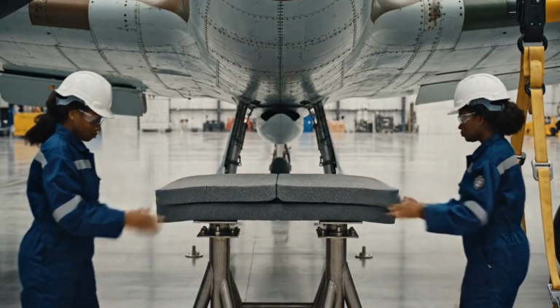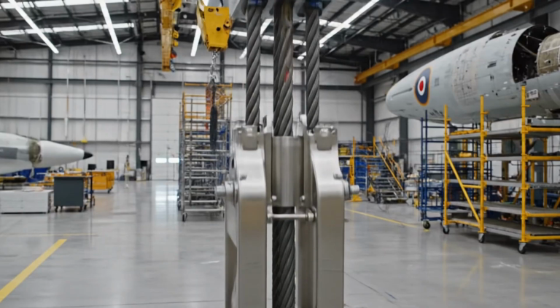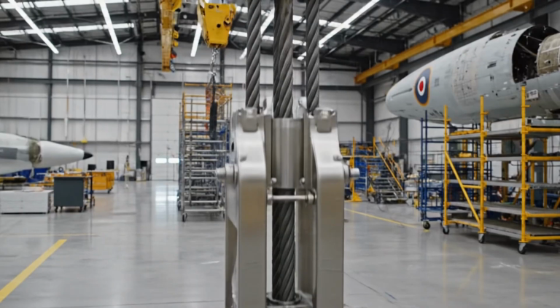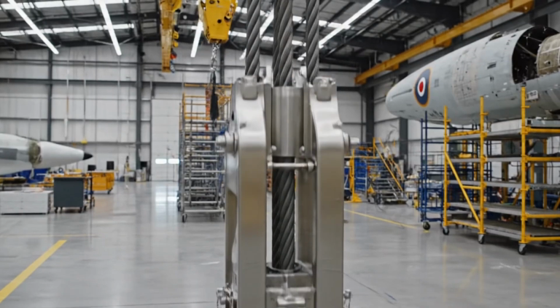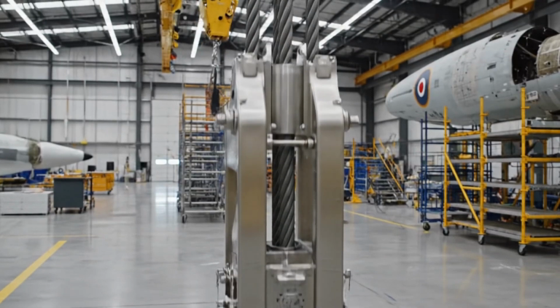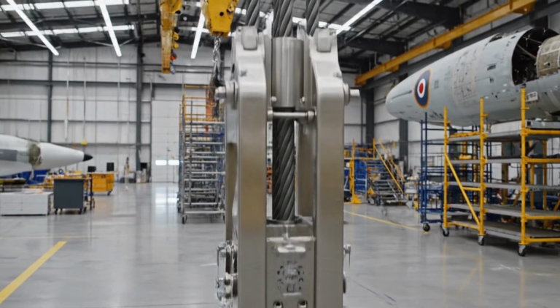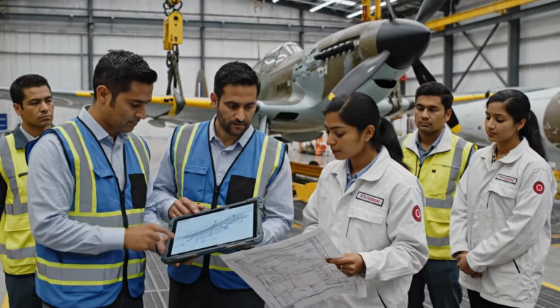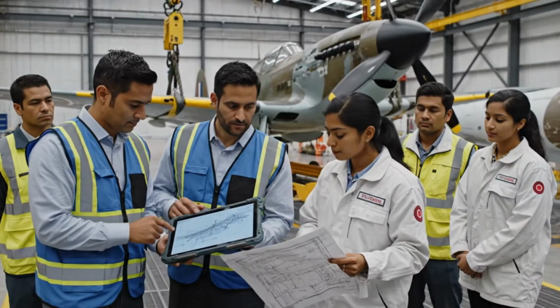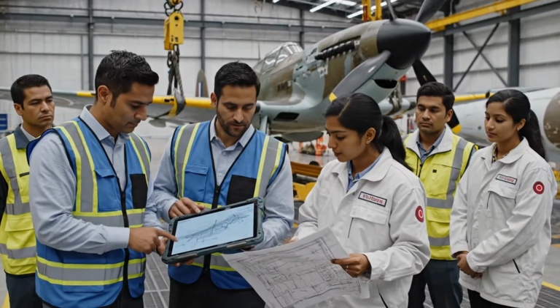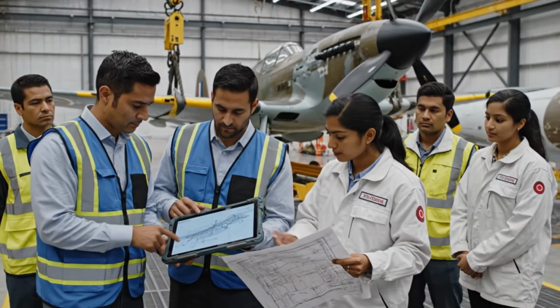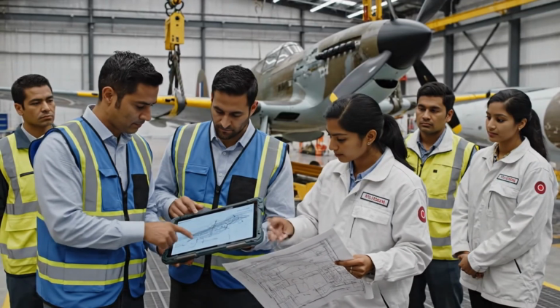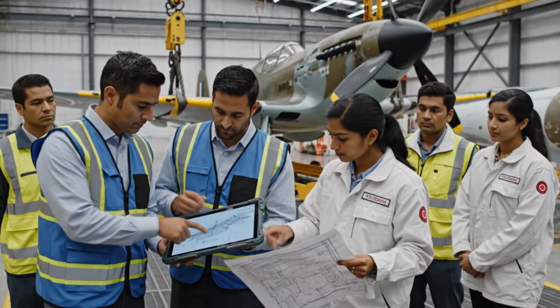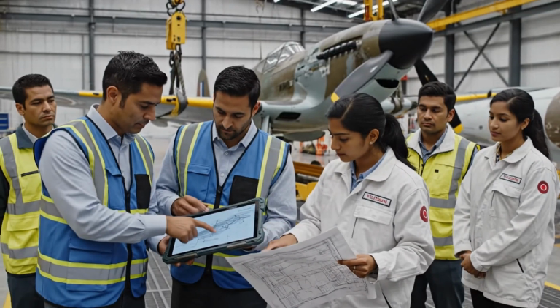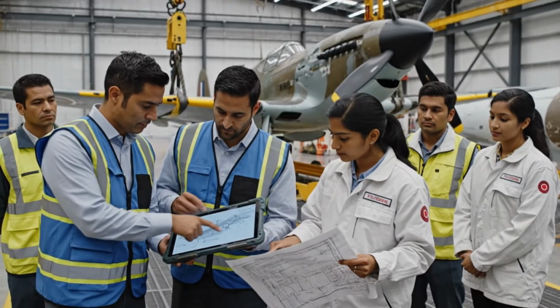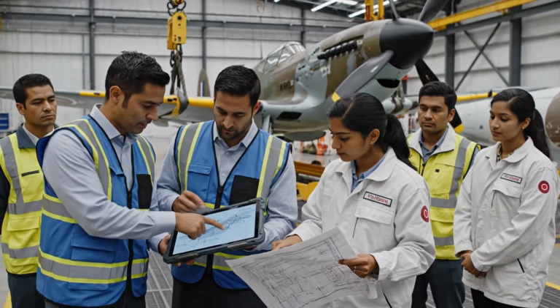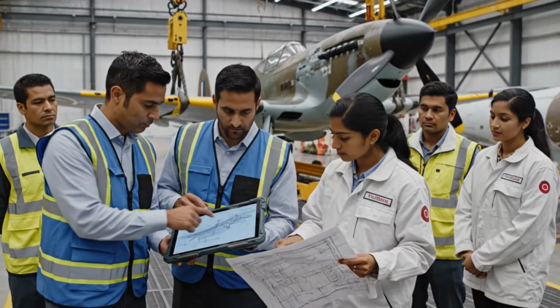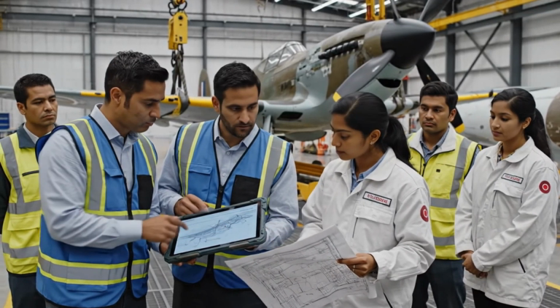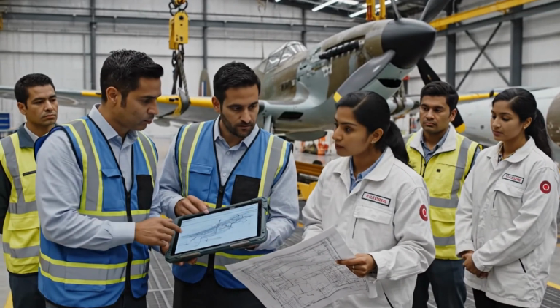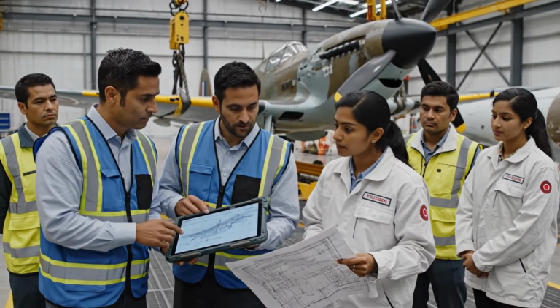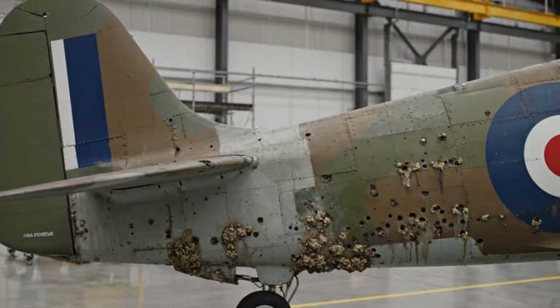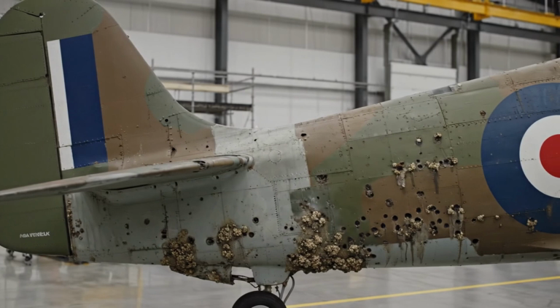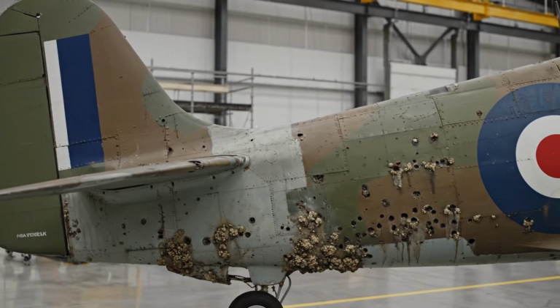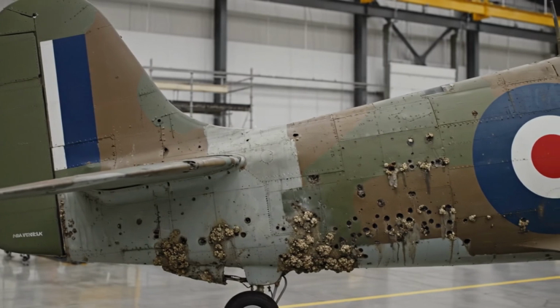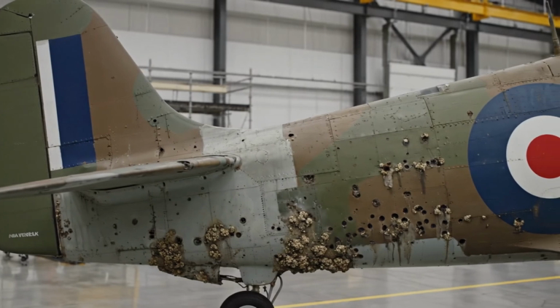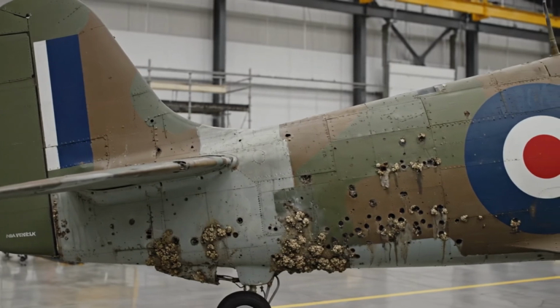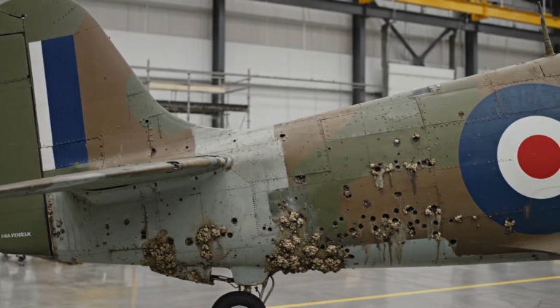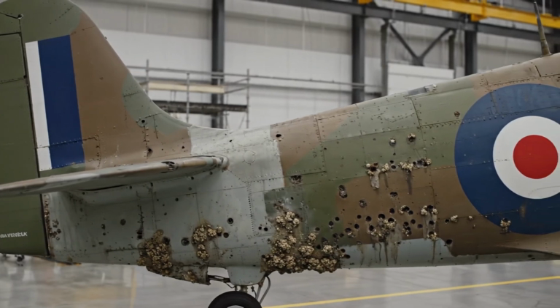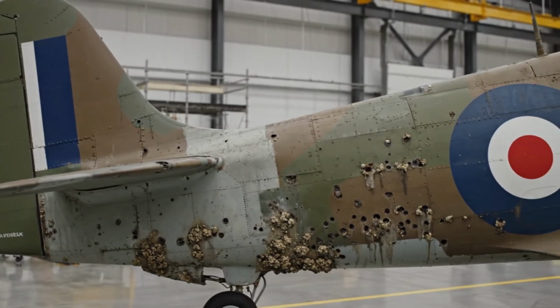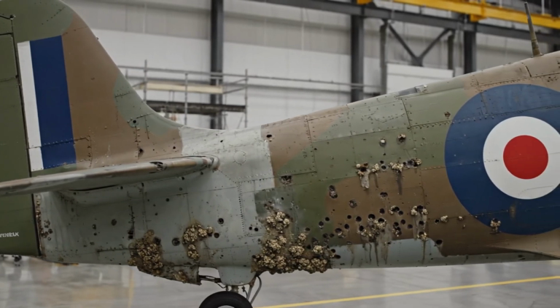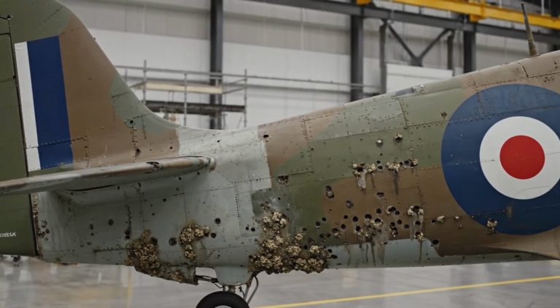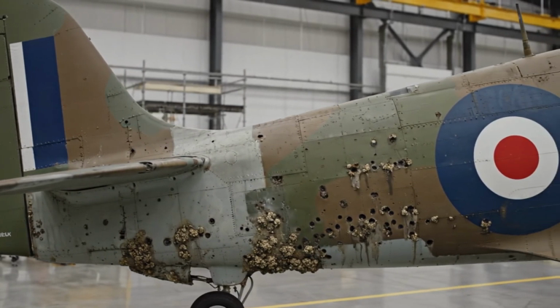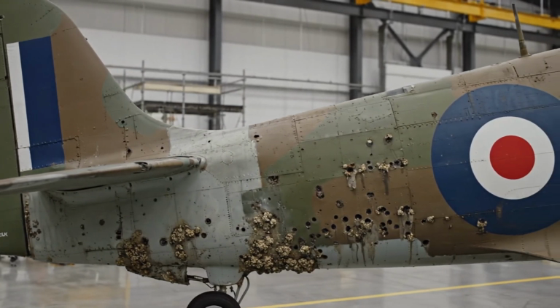Check the fuselage readings against the tablet here. We need to account for the corrosion. Confirmed. The positioning looks good — well within tolerance.